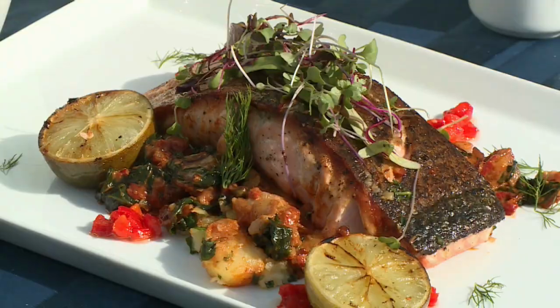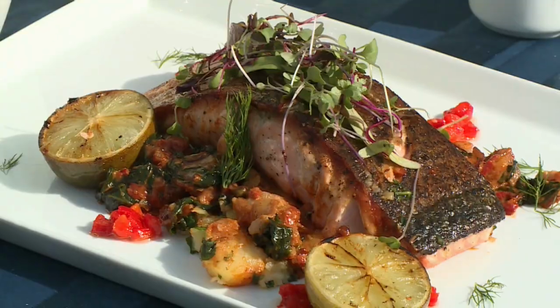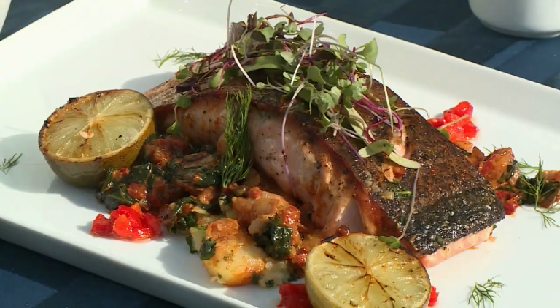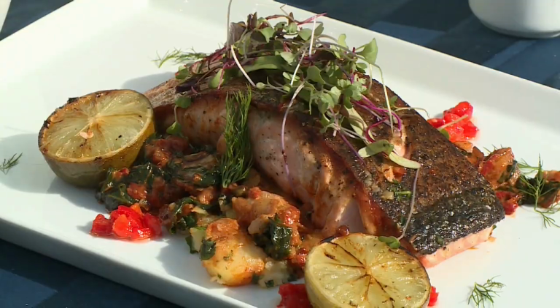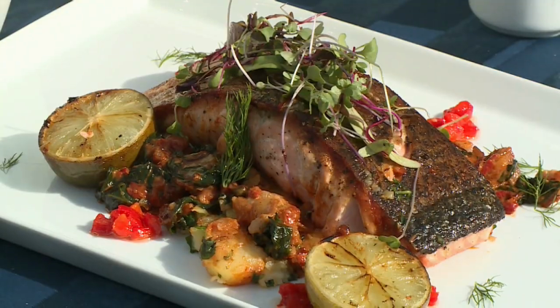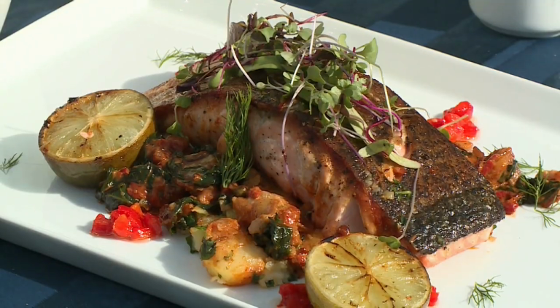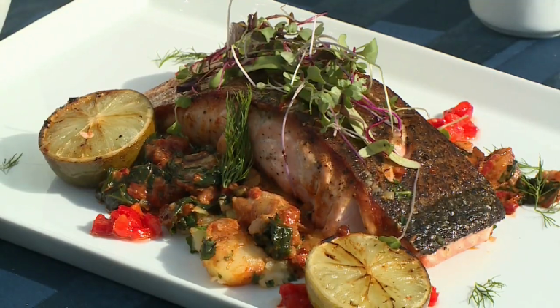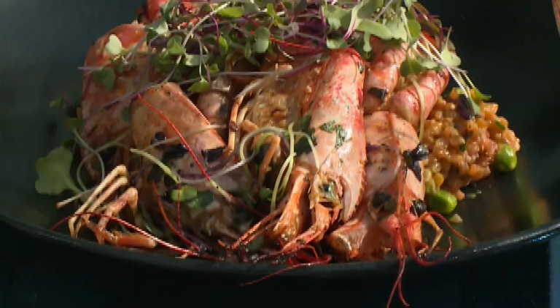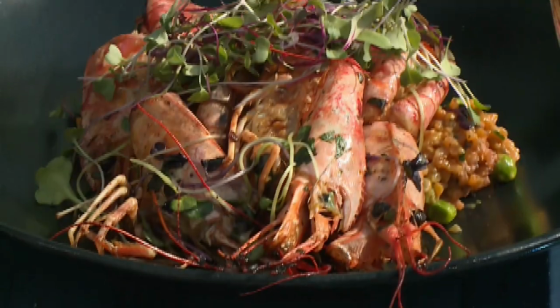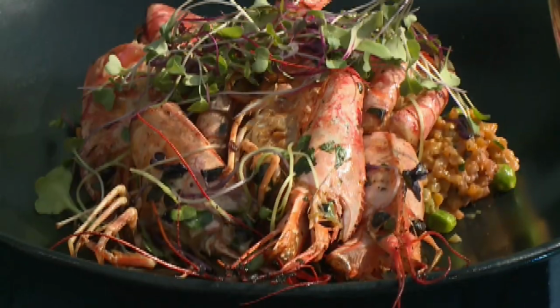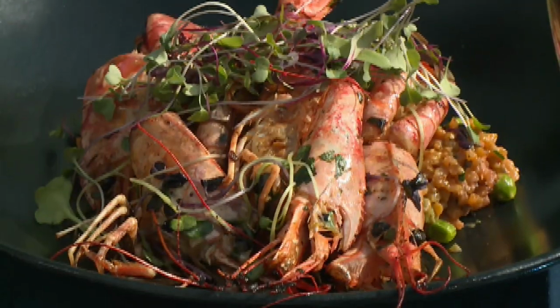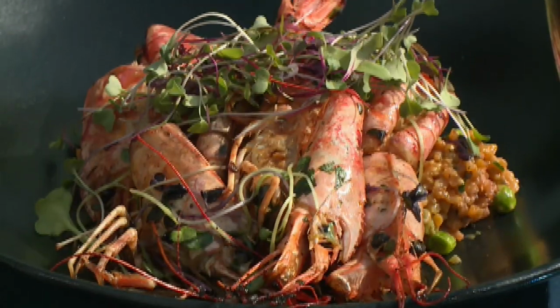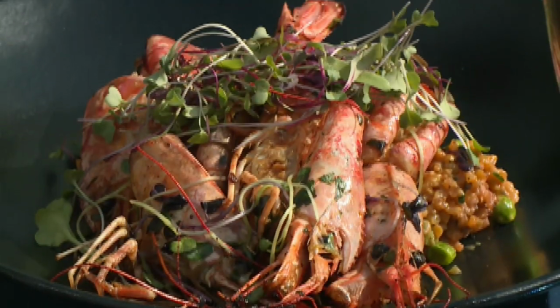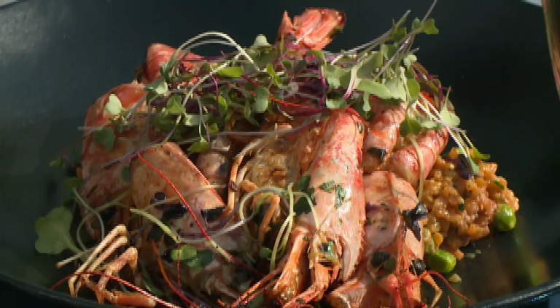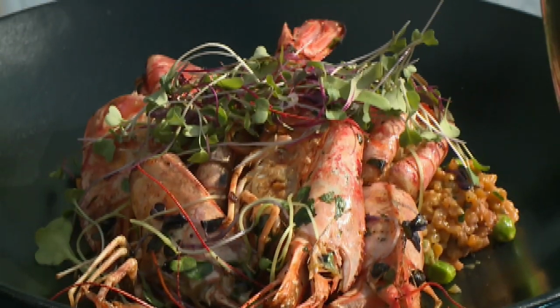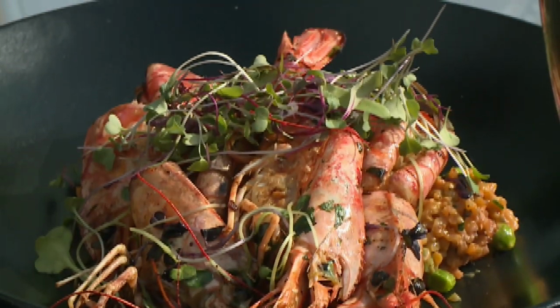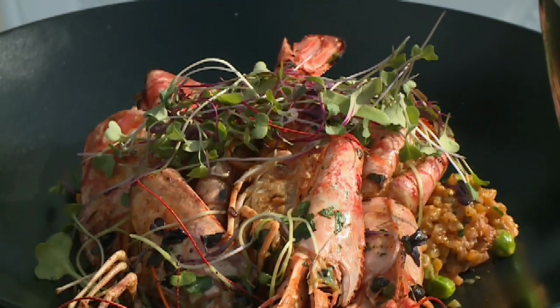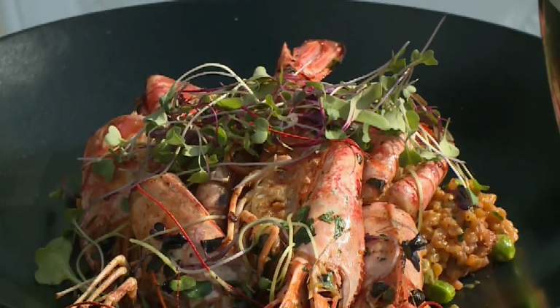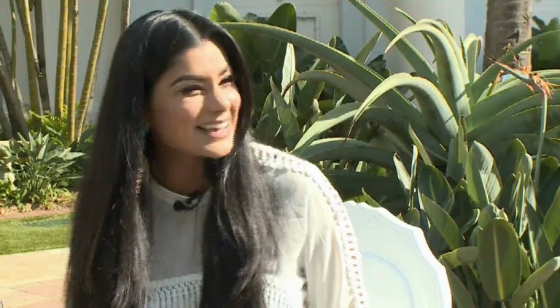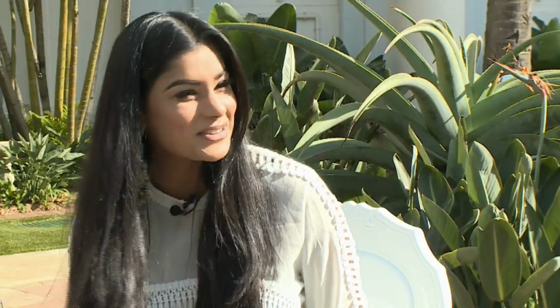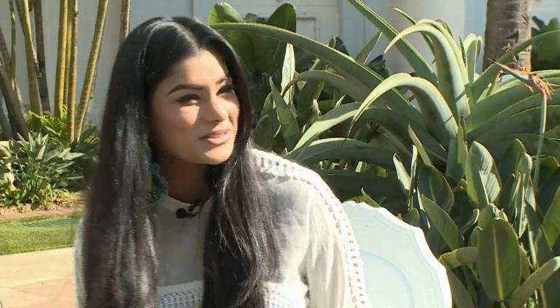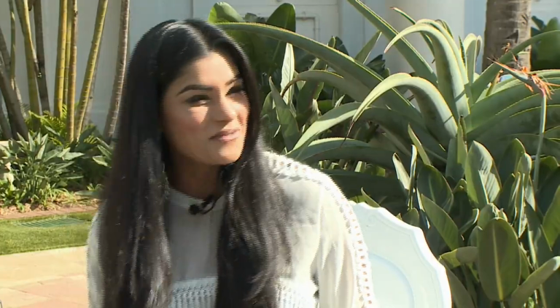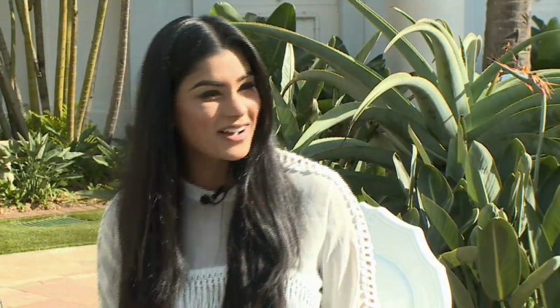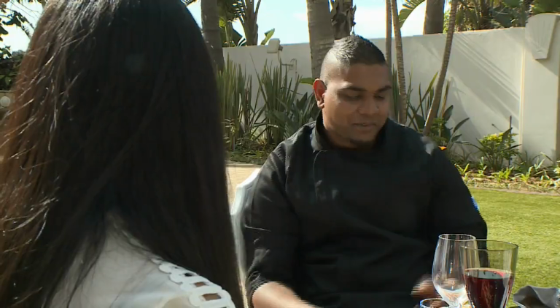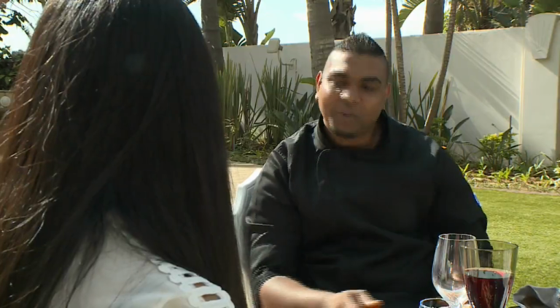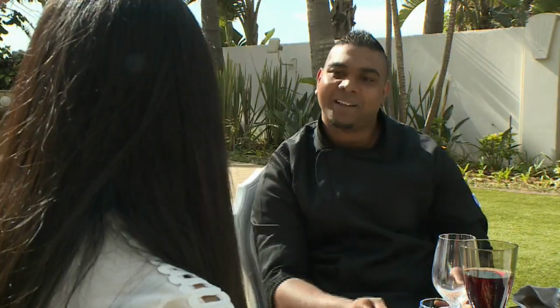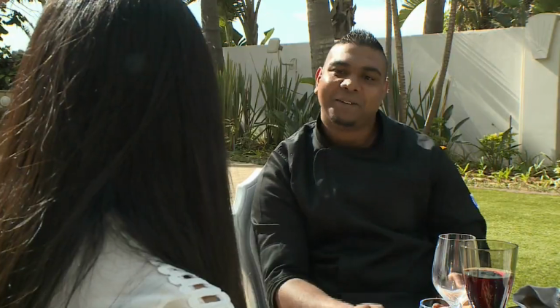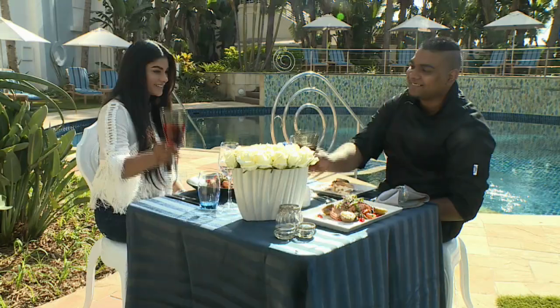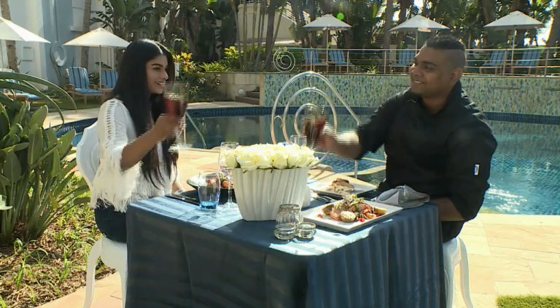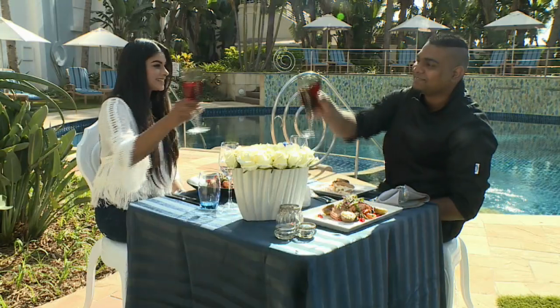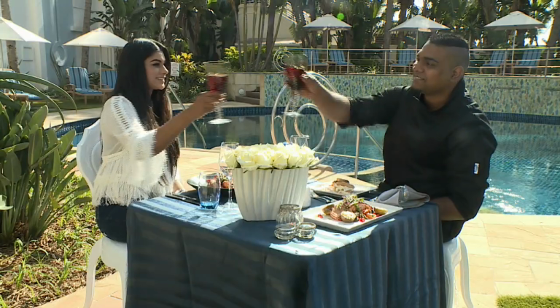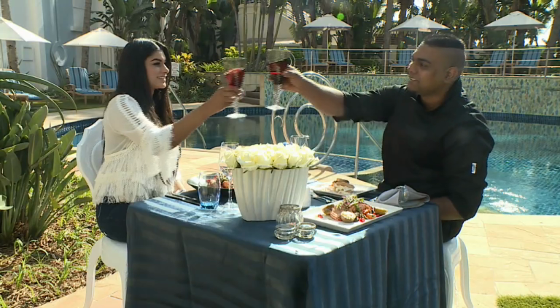Wow, Kevin, look at this — it's amazing. Thank you so much. You're welcome. Cheers!